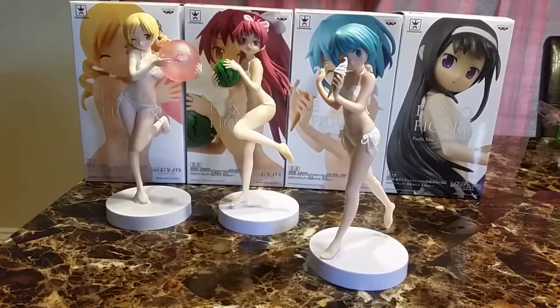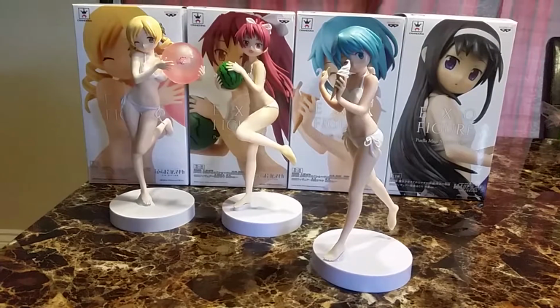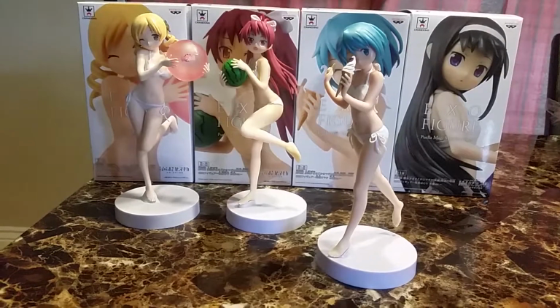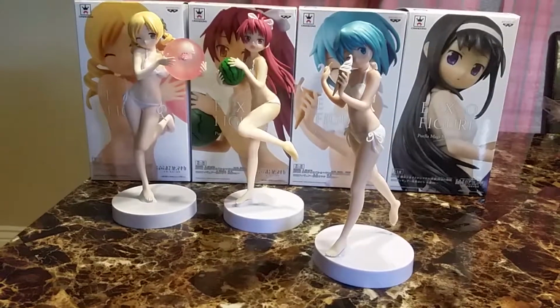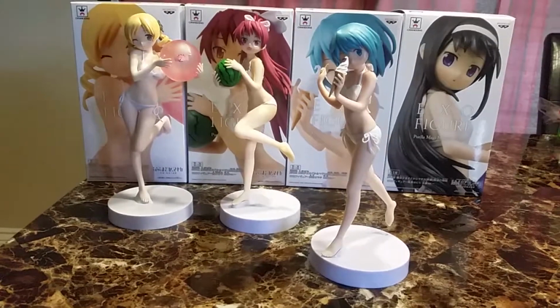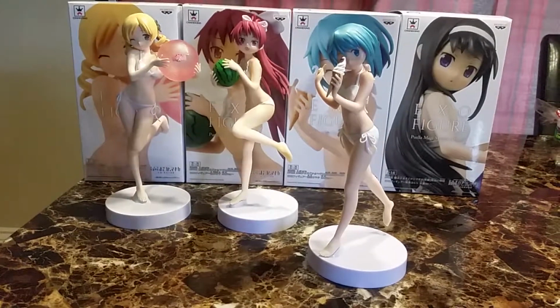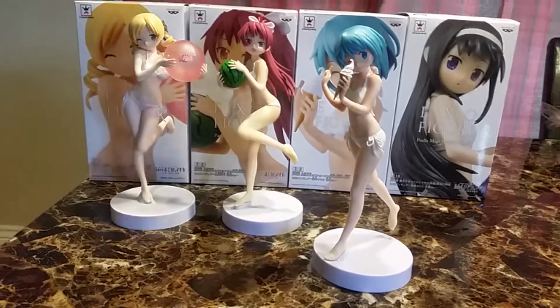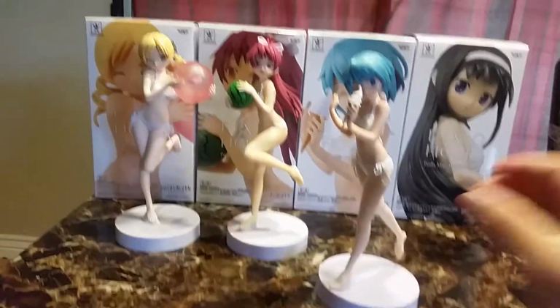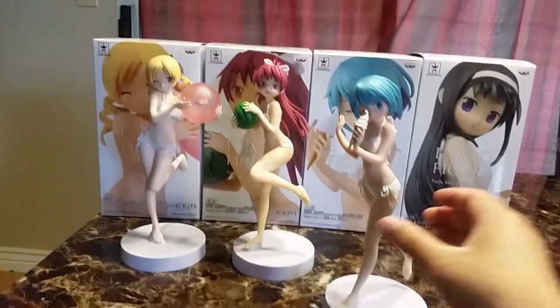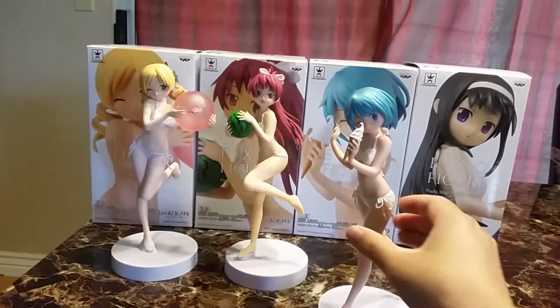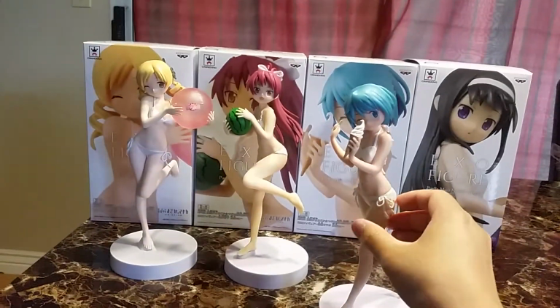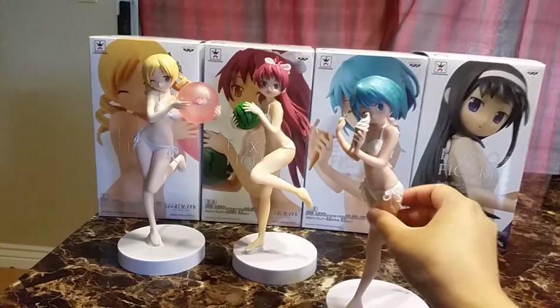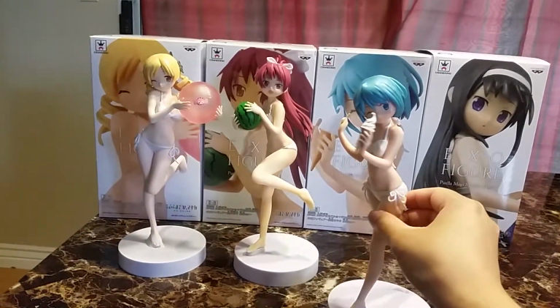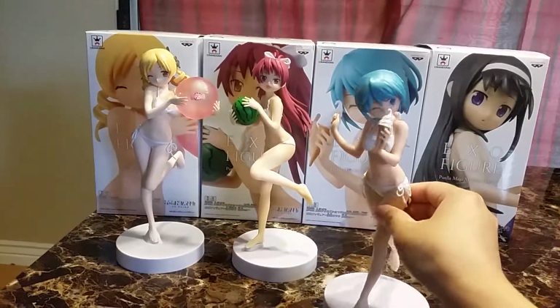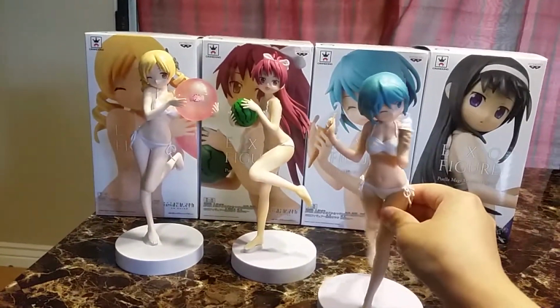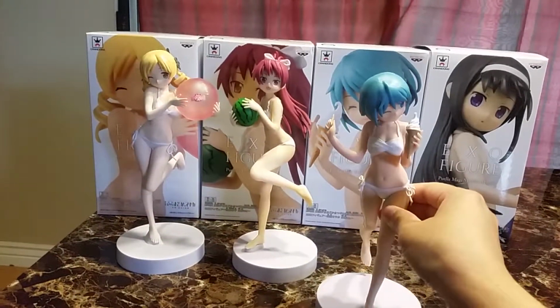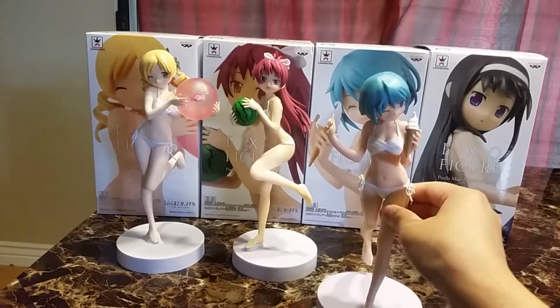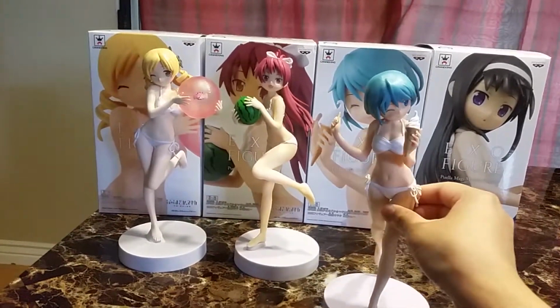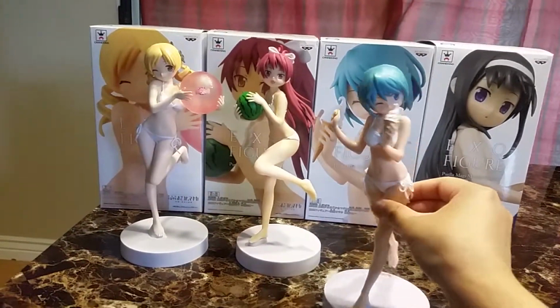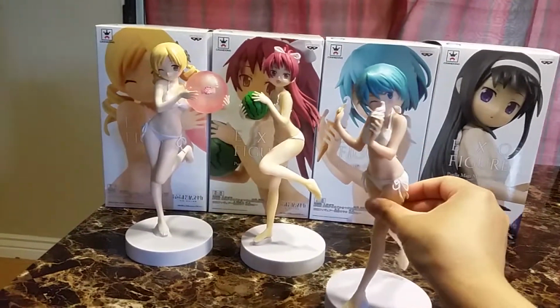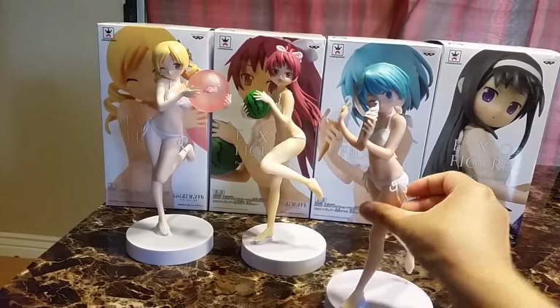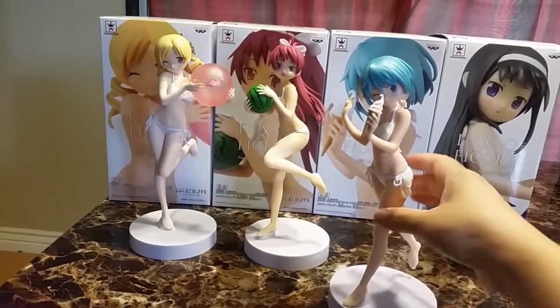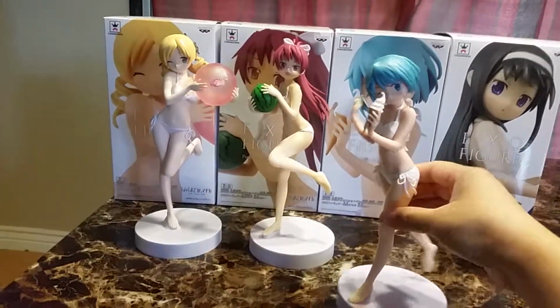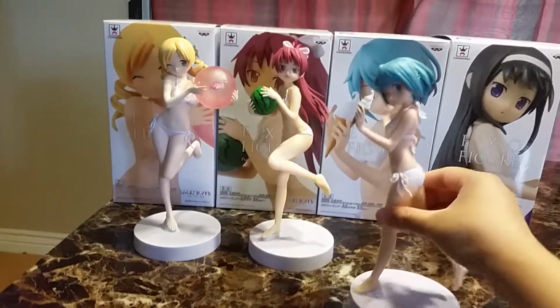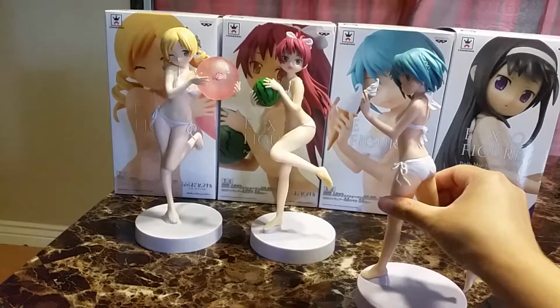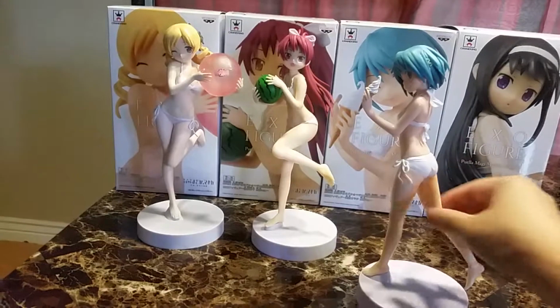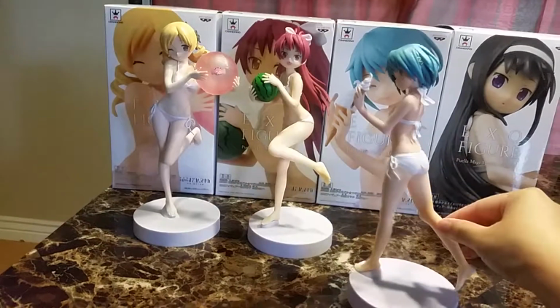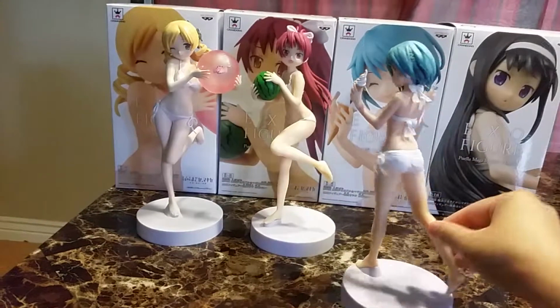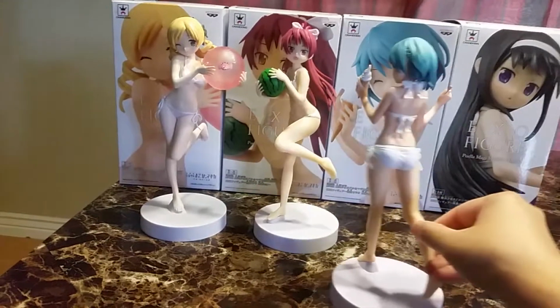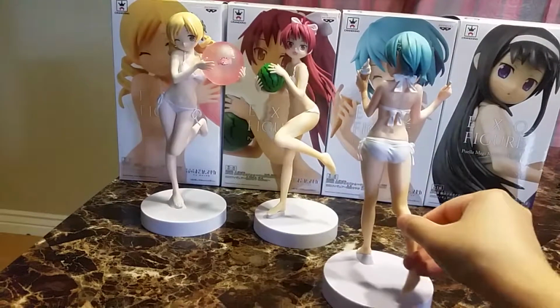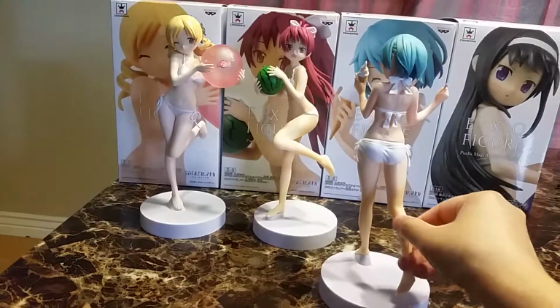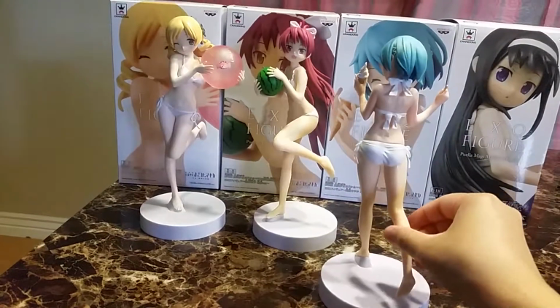Next is Sayaka. She's just holding an ice cream and she's winking, so she is super cute.